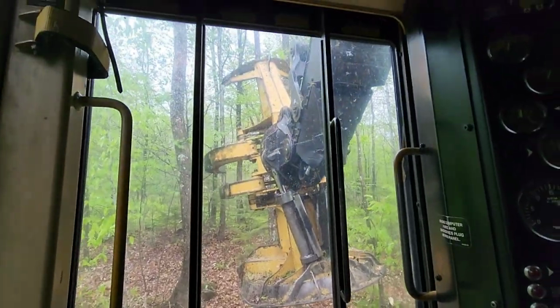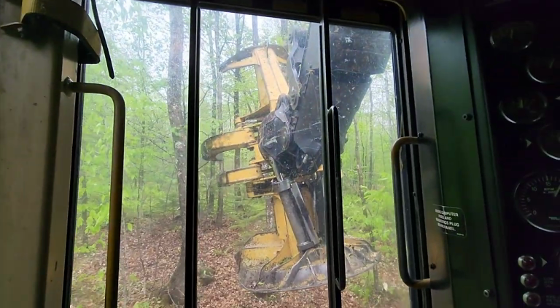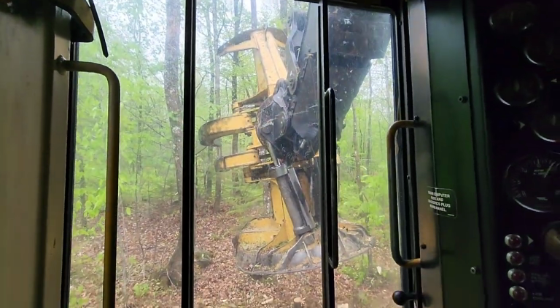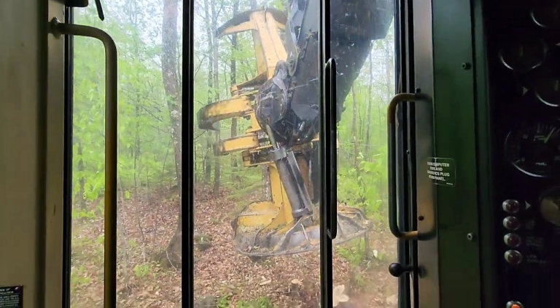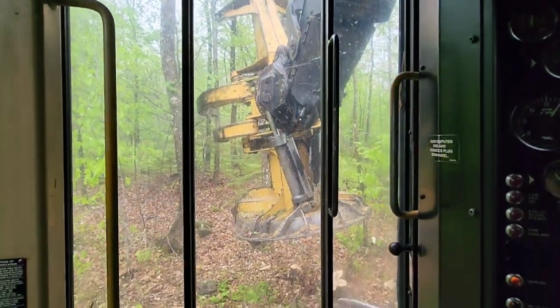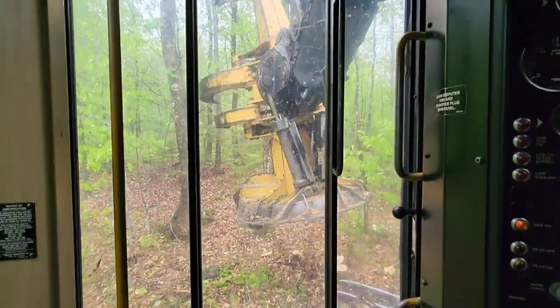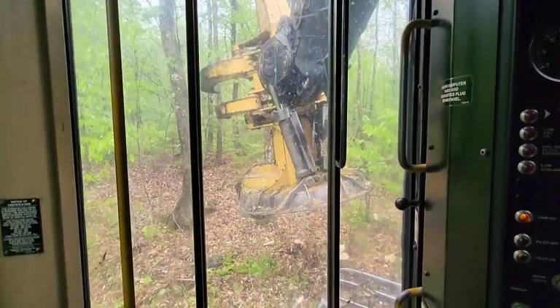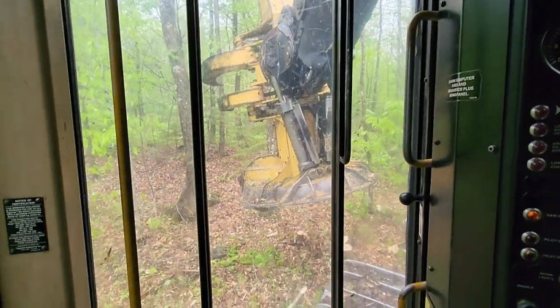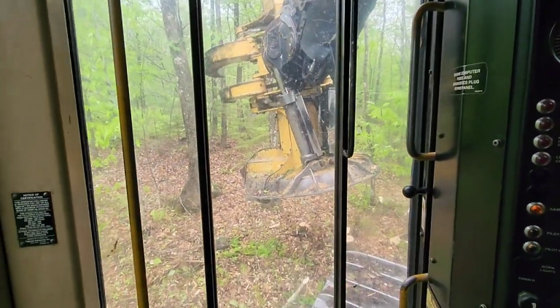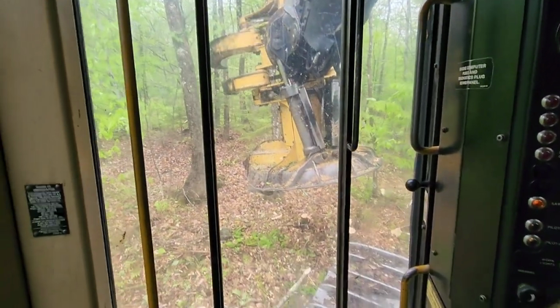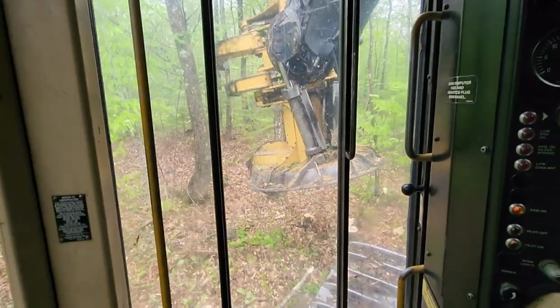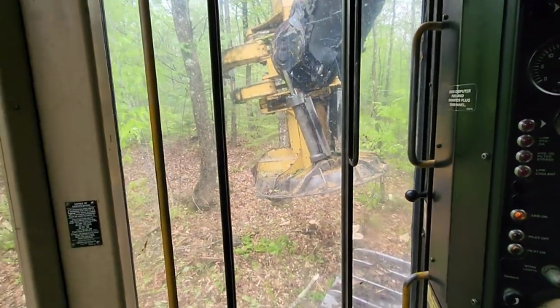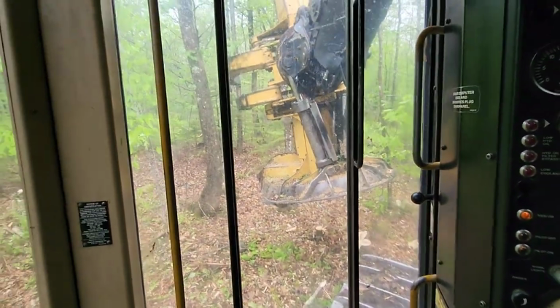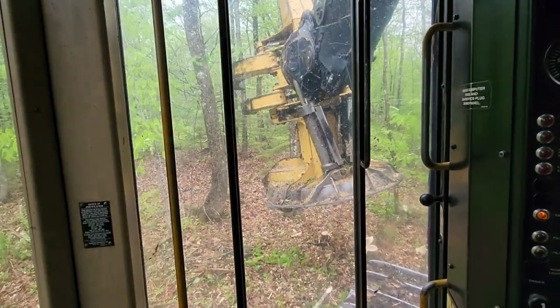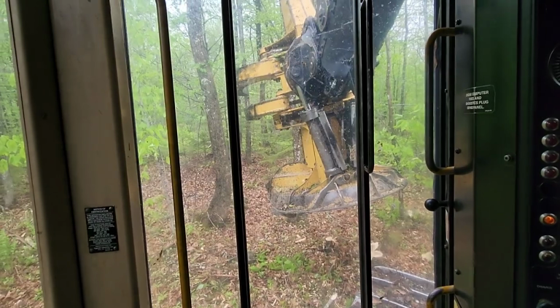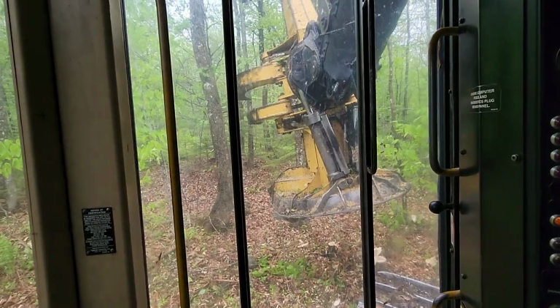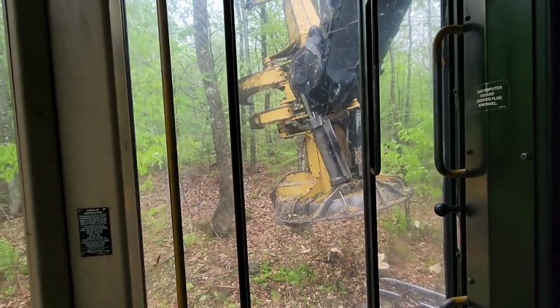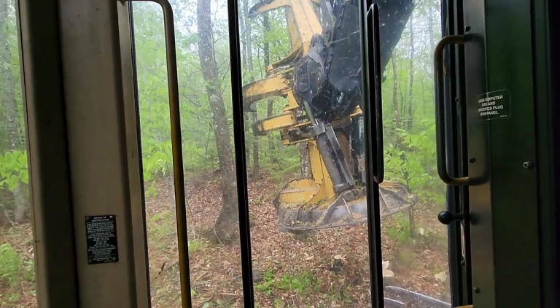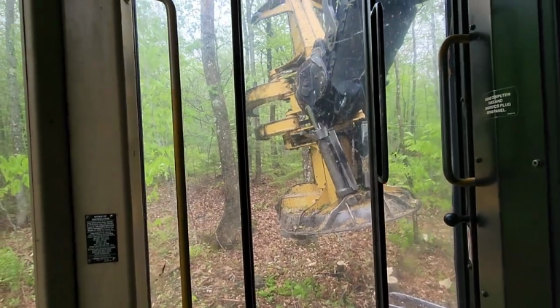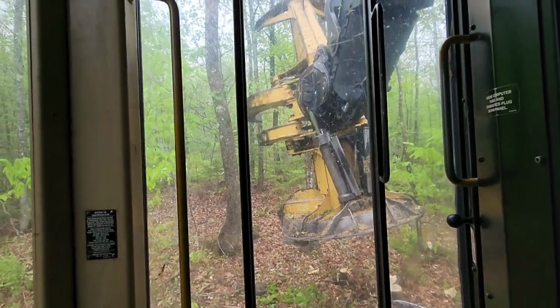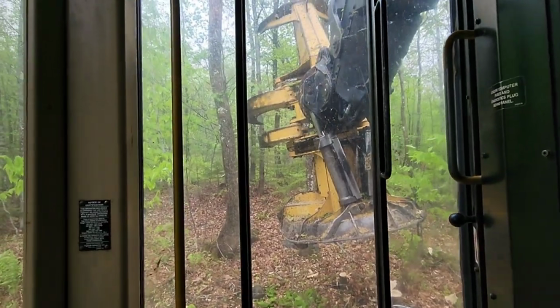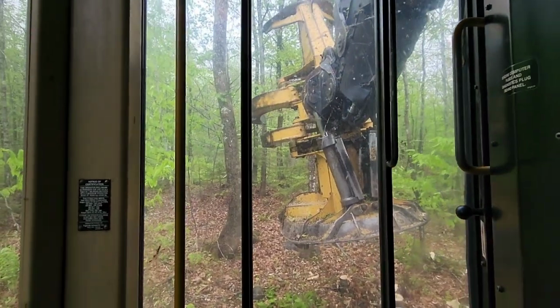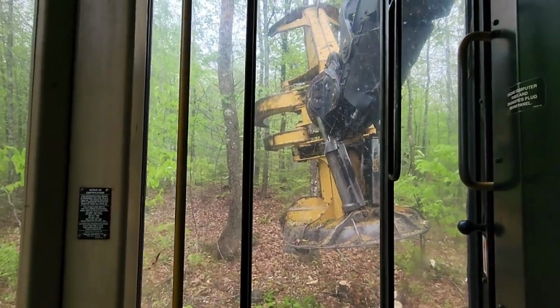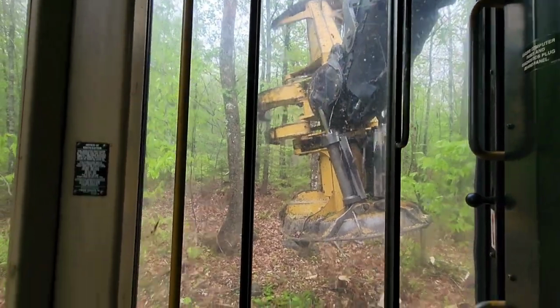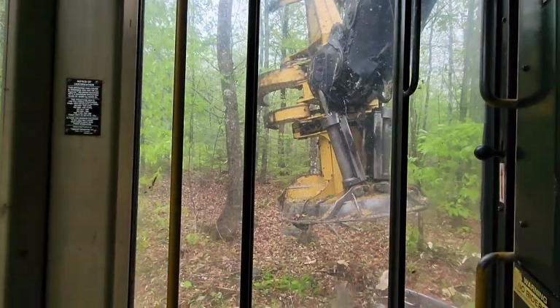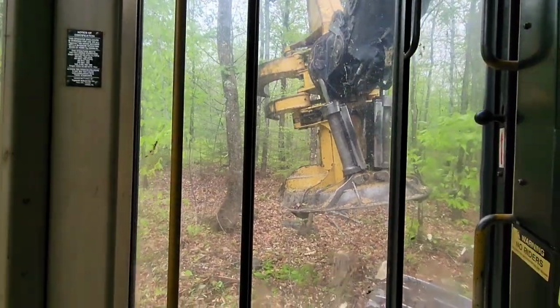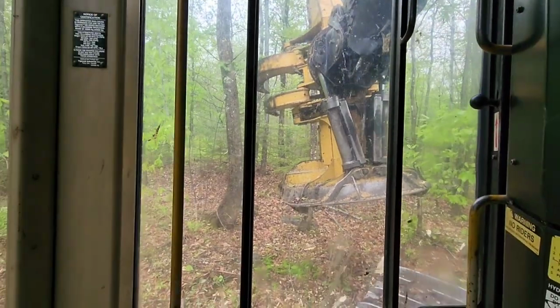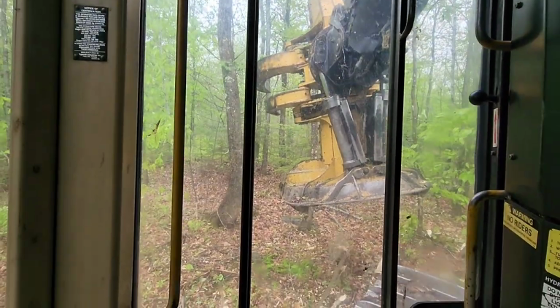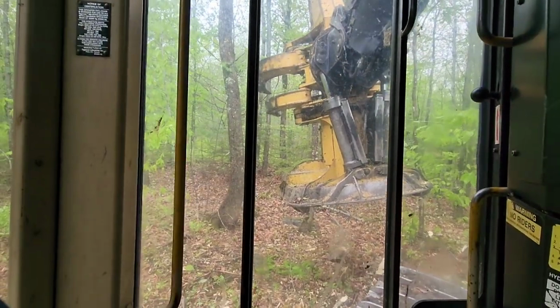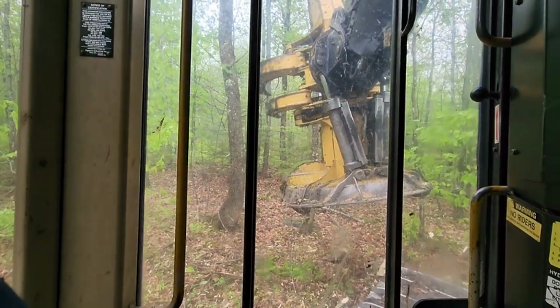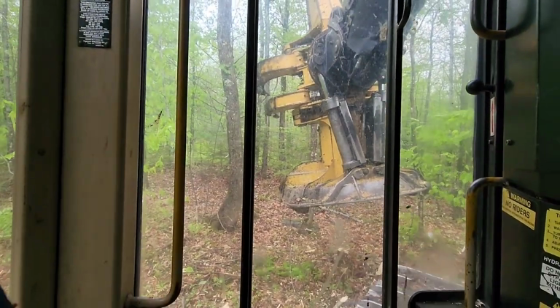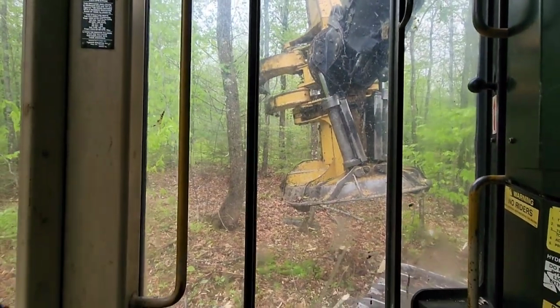We got this. We're back working. I'm going to try and get a video here. It's my cell phone, so I don't really know how this is going to go.